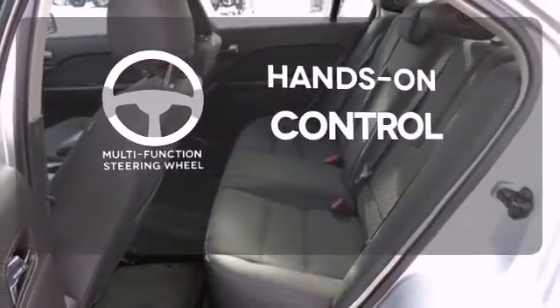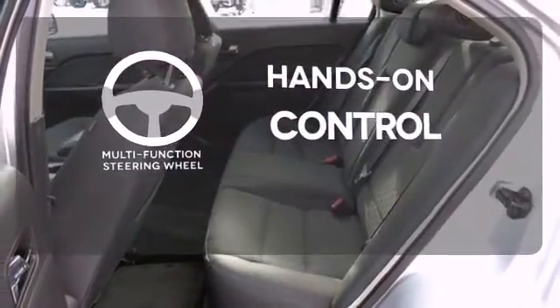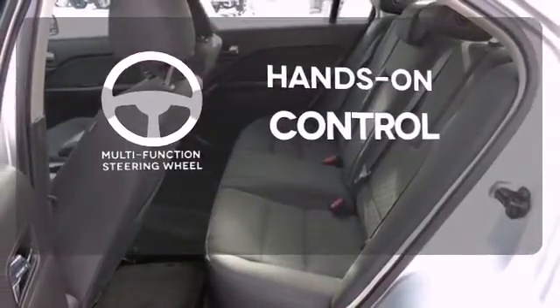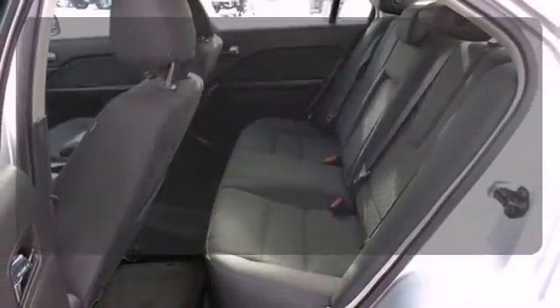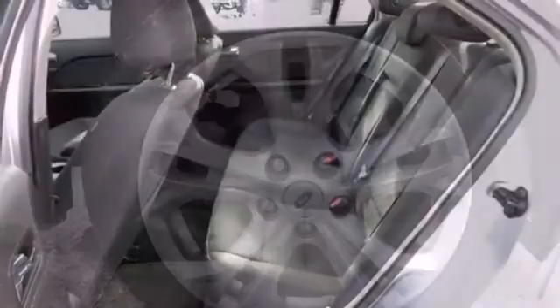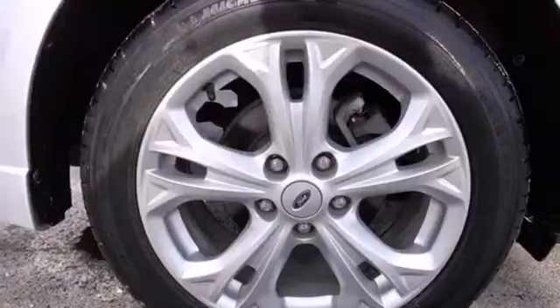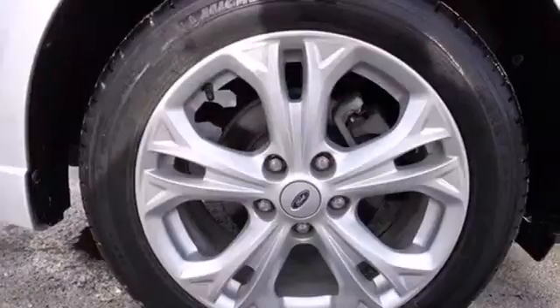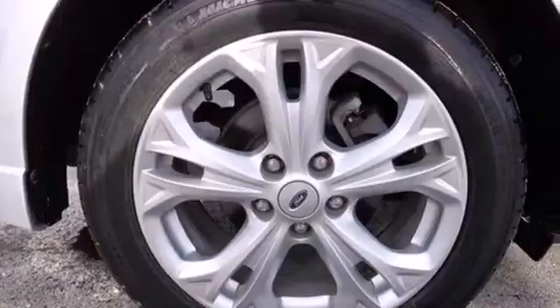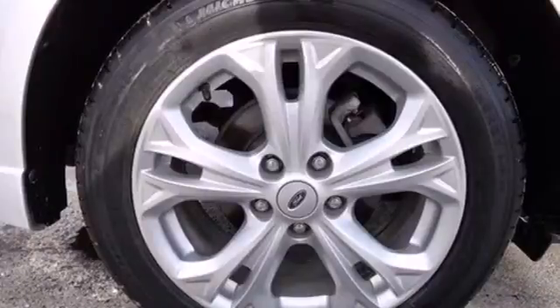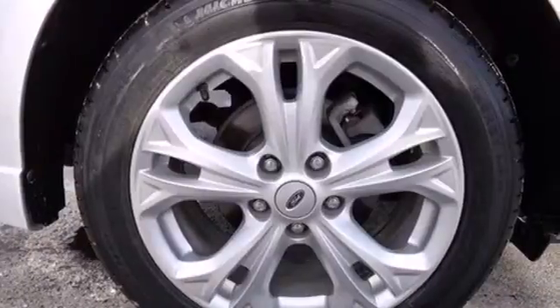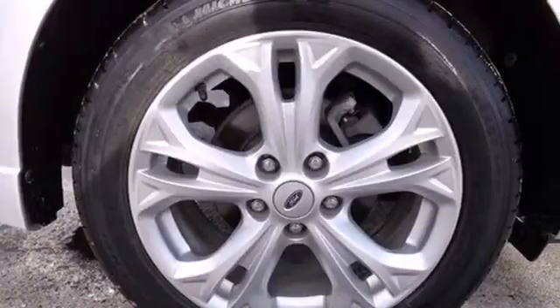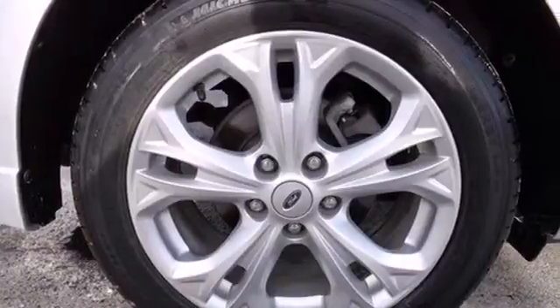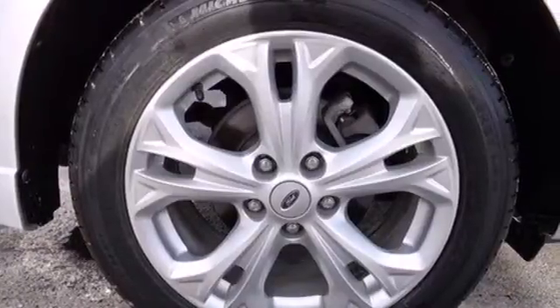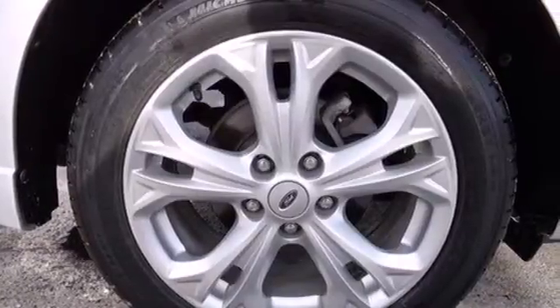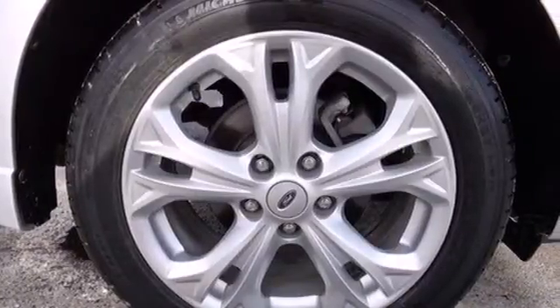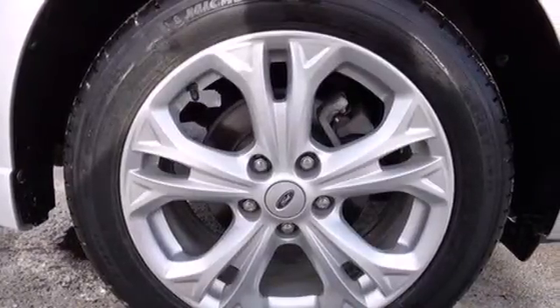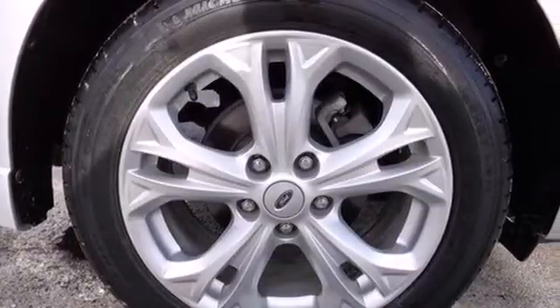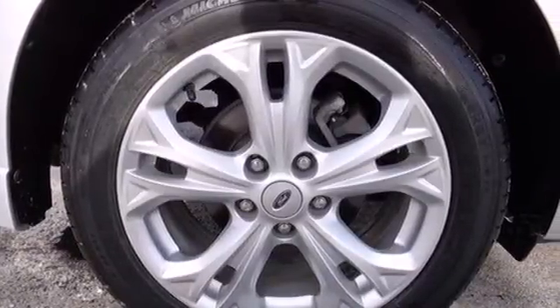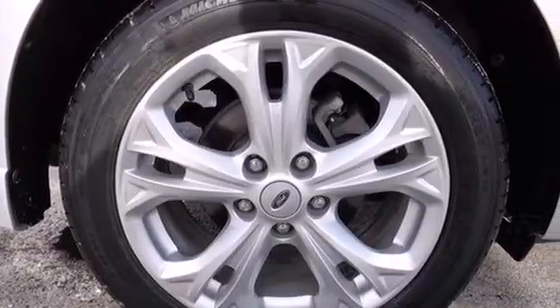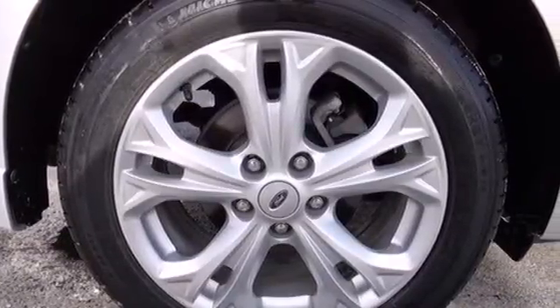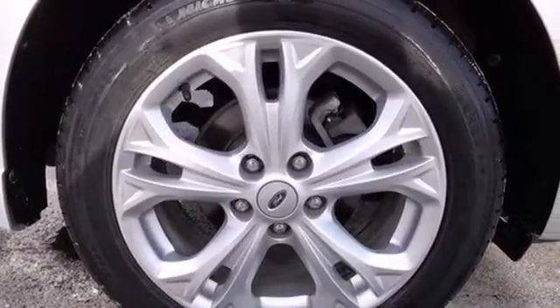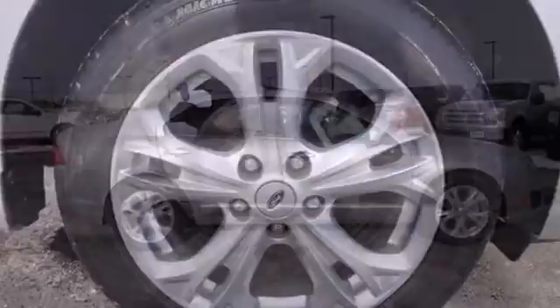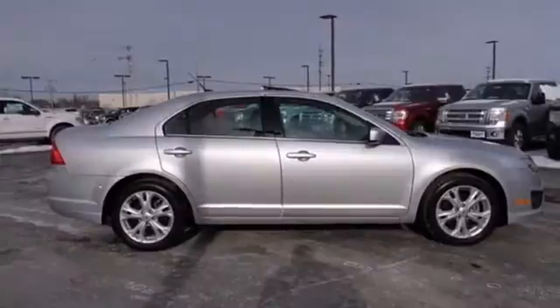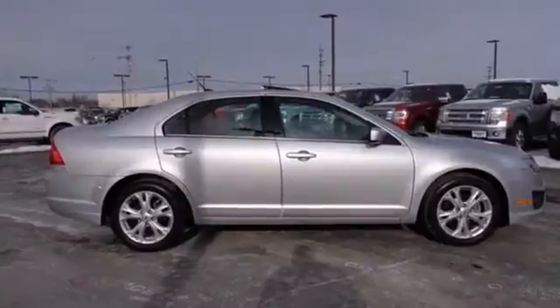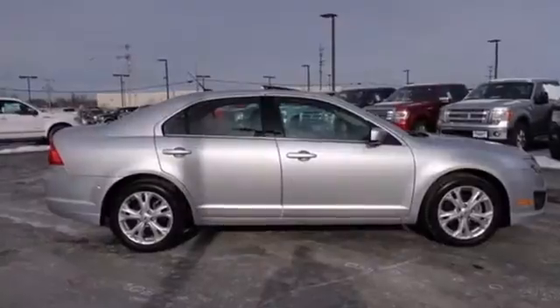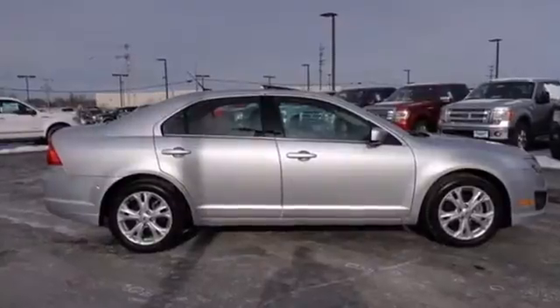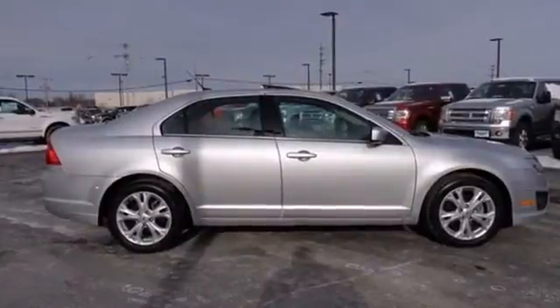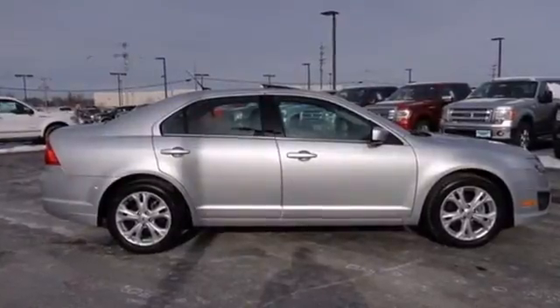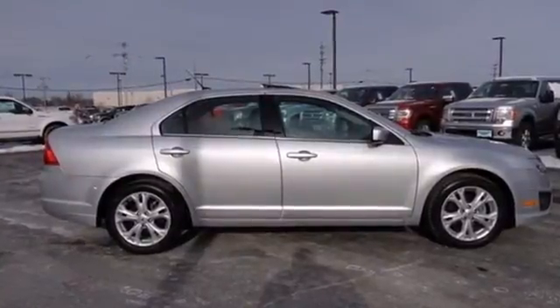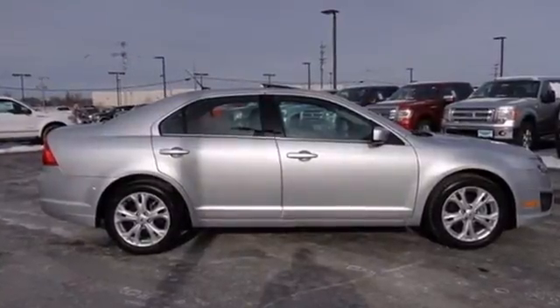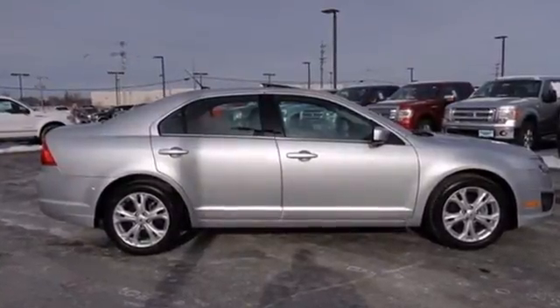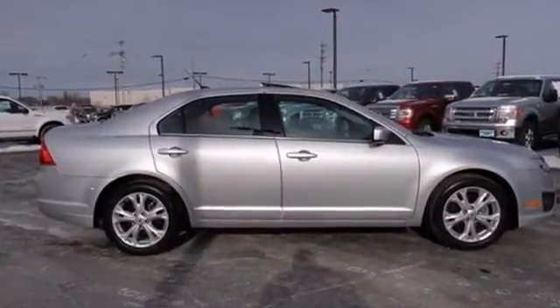This satisfying sedan is genuinely worthy of your investment. Come in today and enjoy a new driving experience.